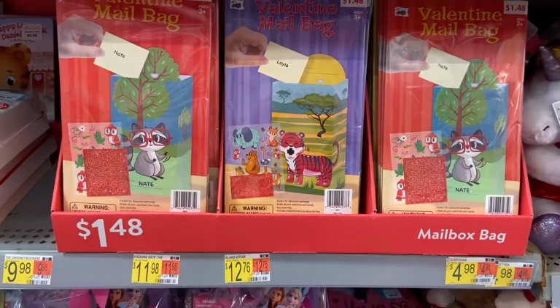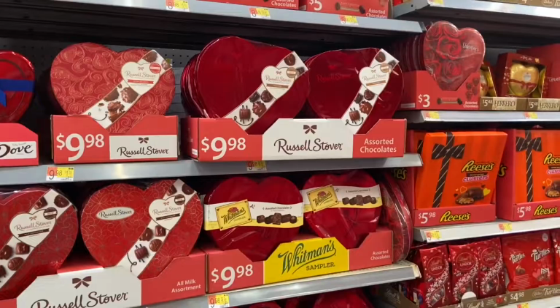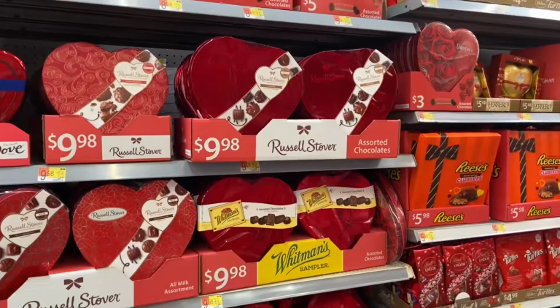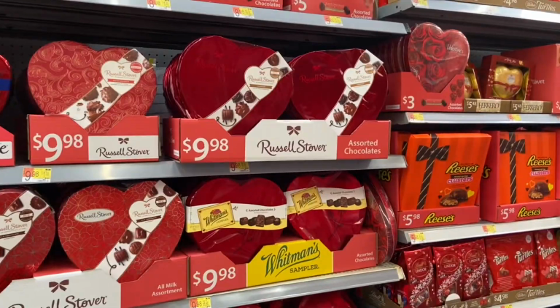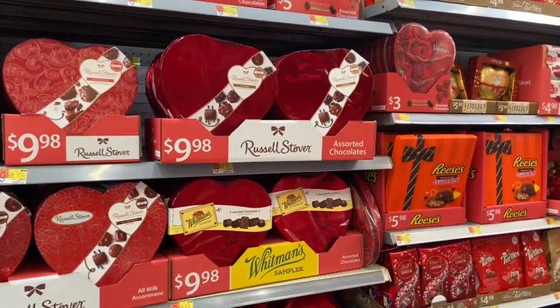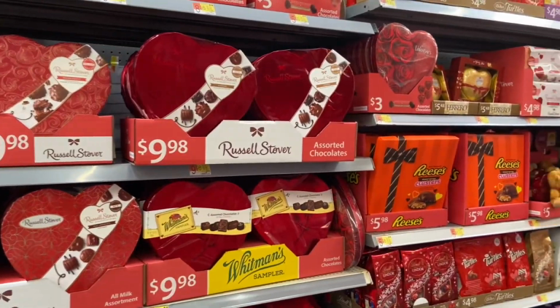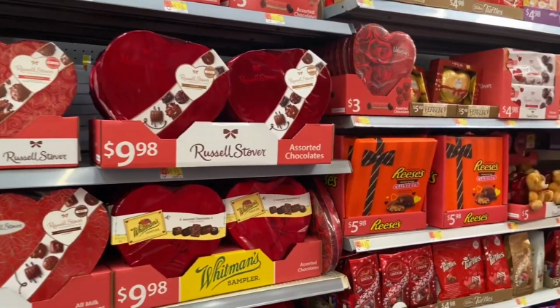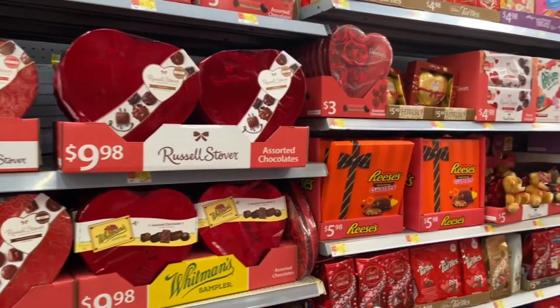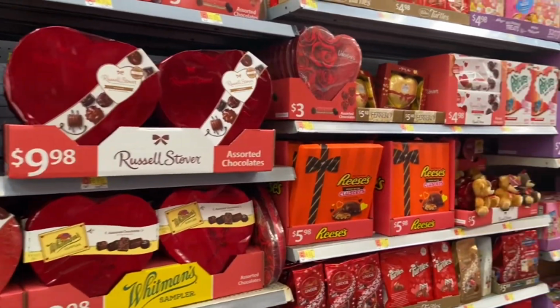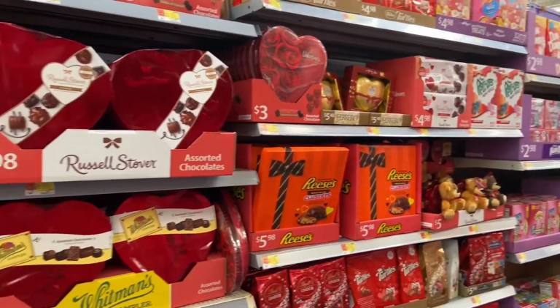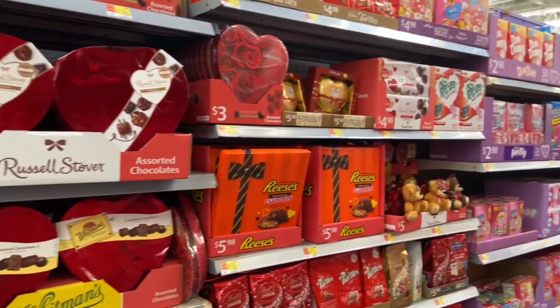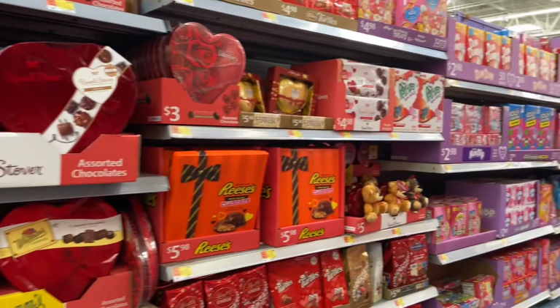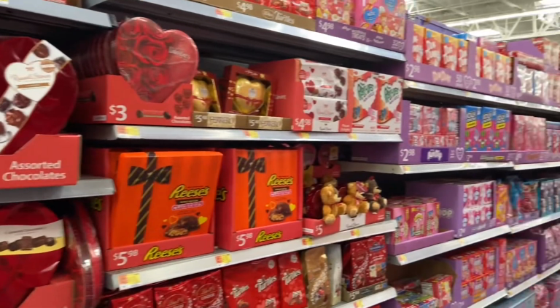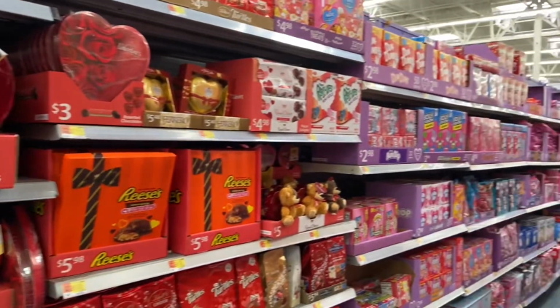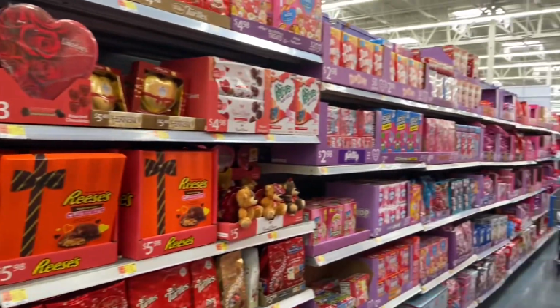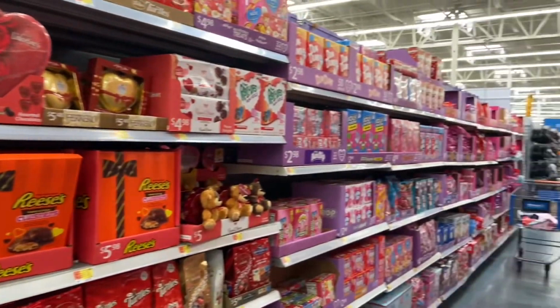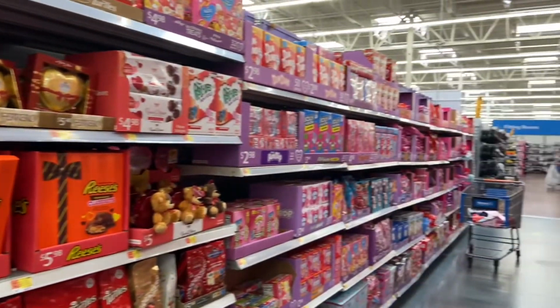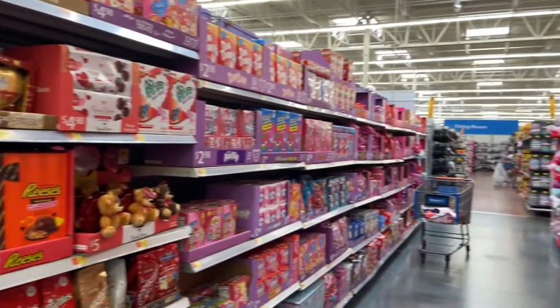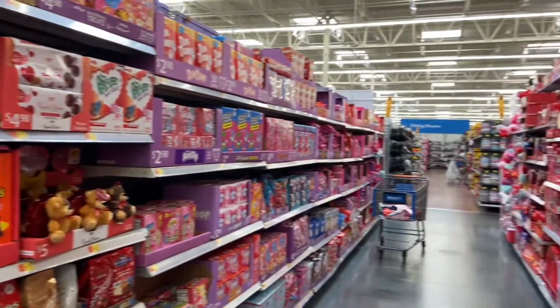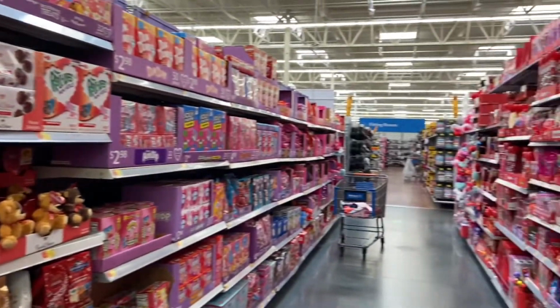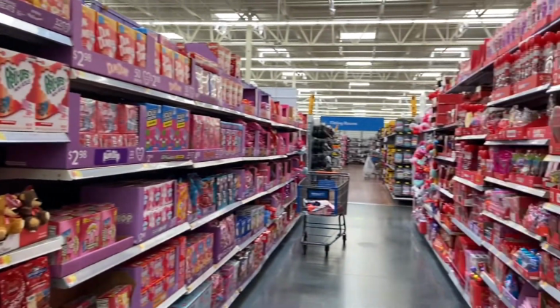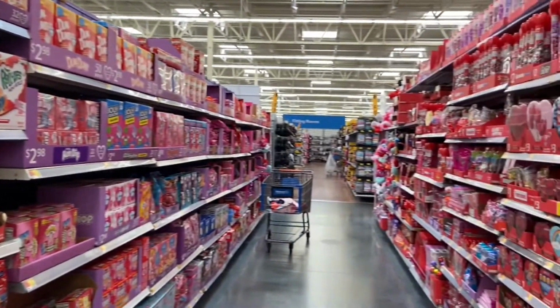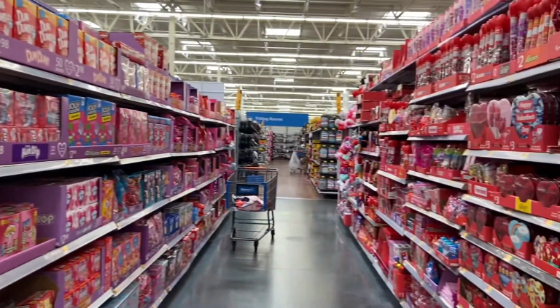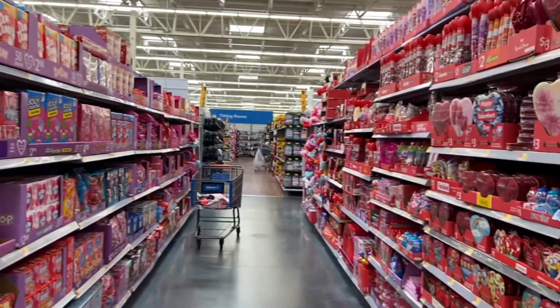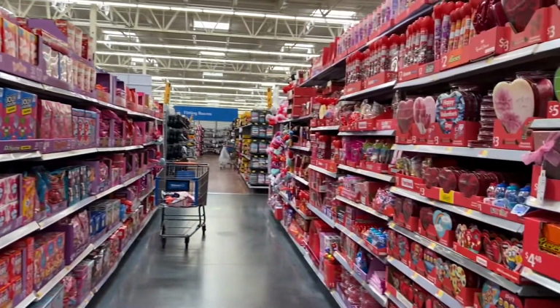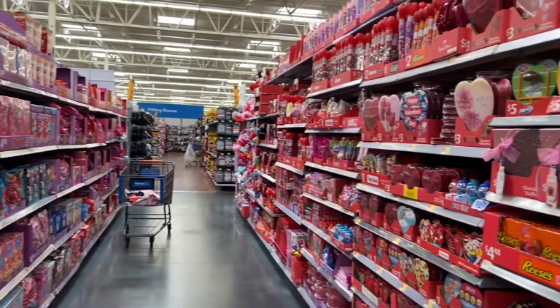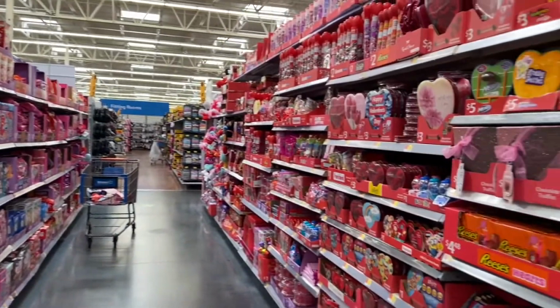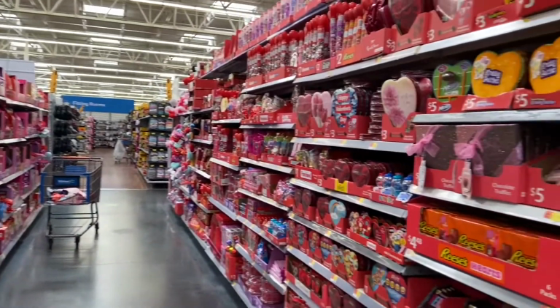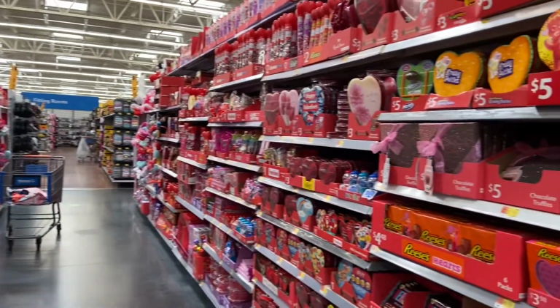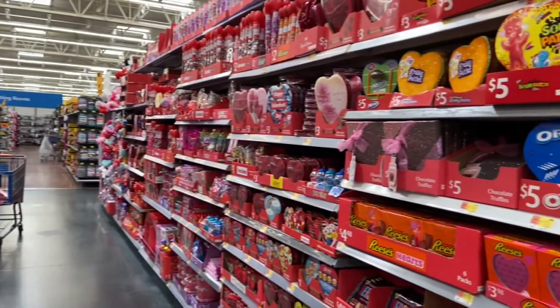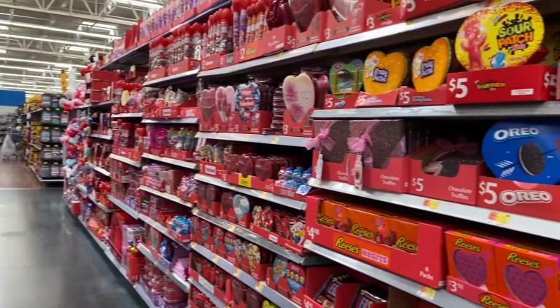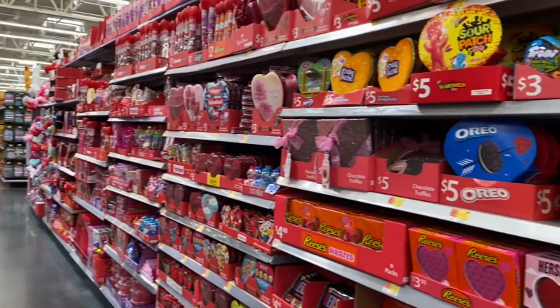I just found a whole aisle full of Valentine's Day candies and treats.